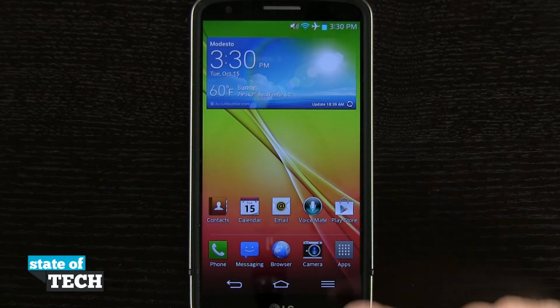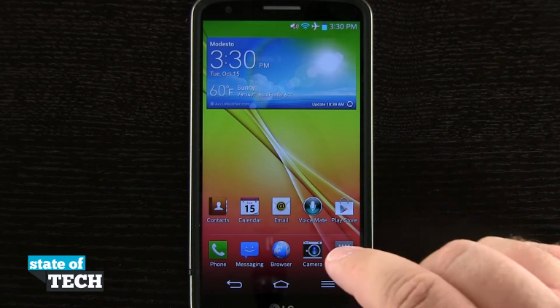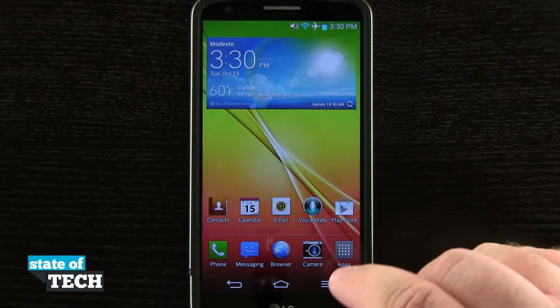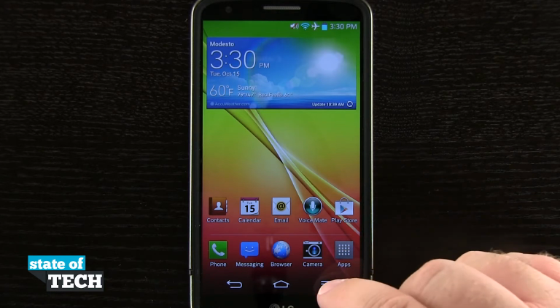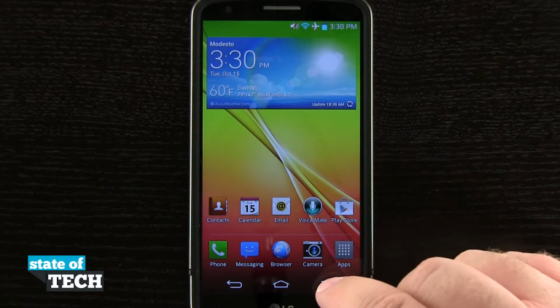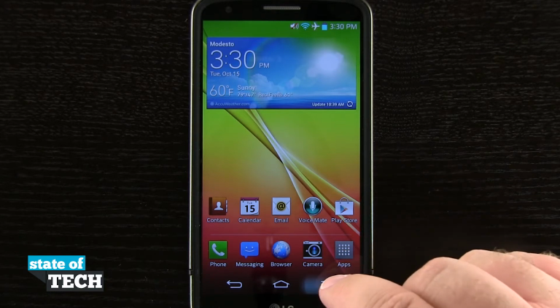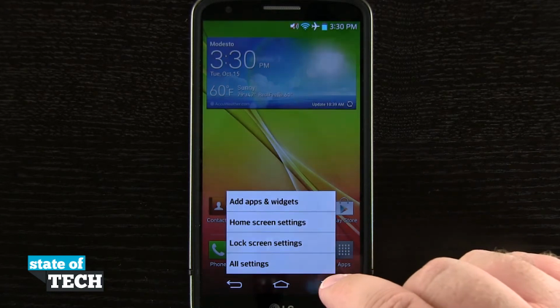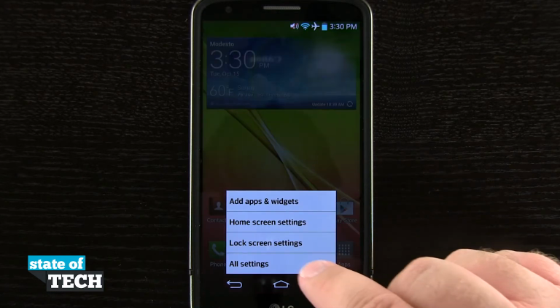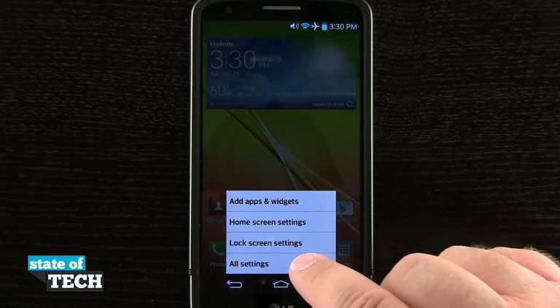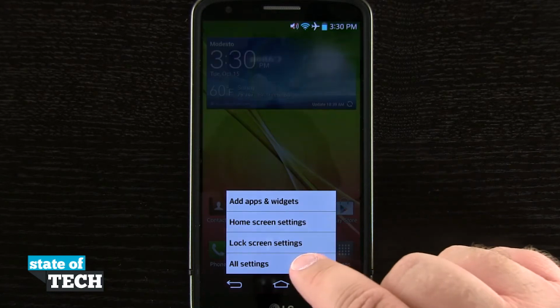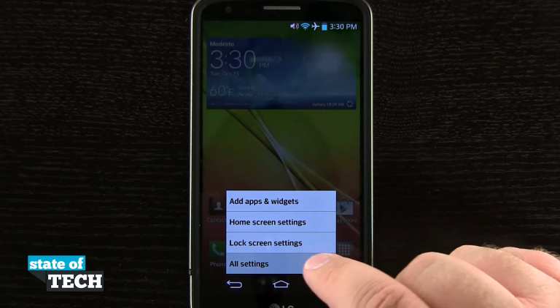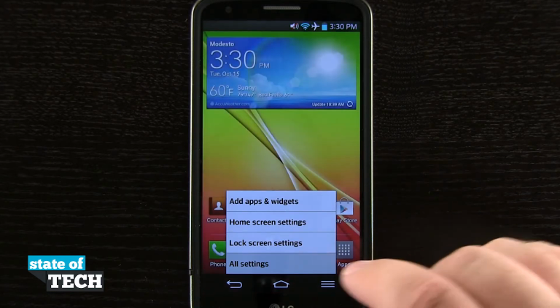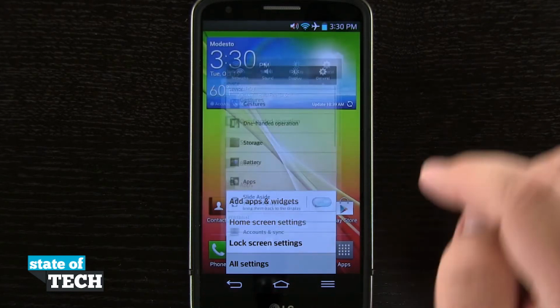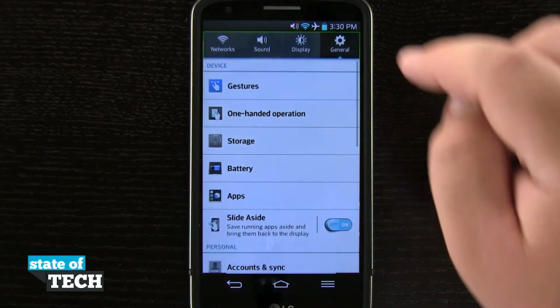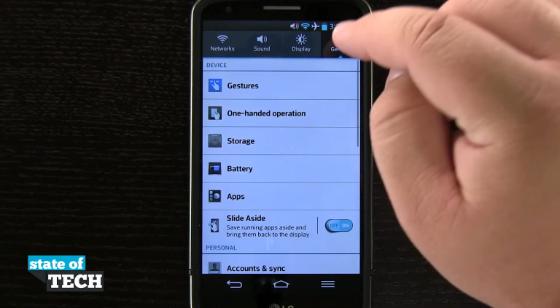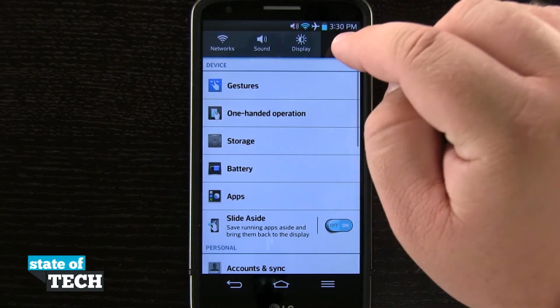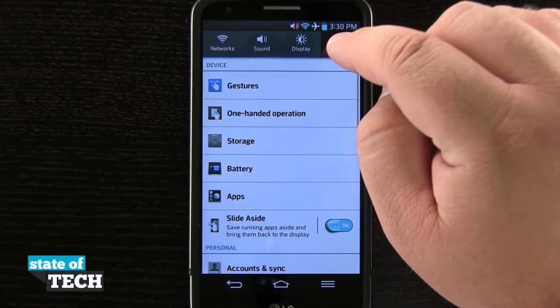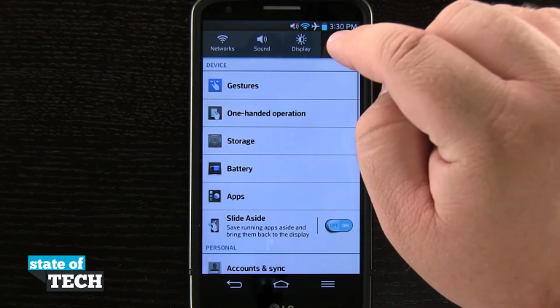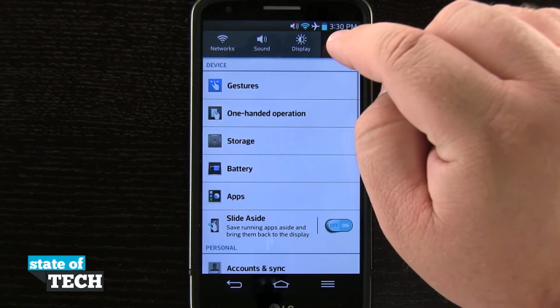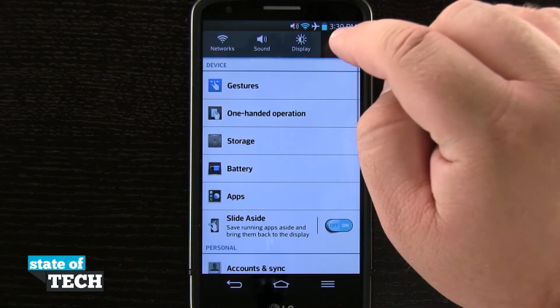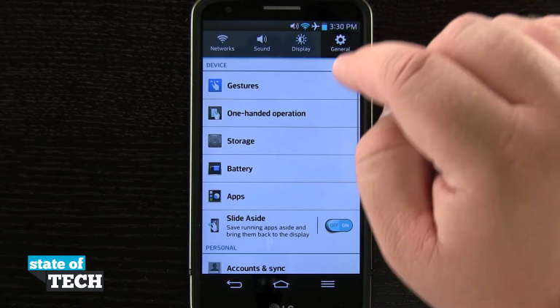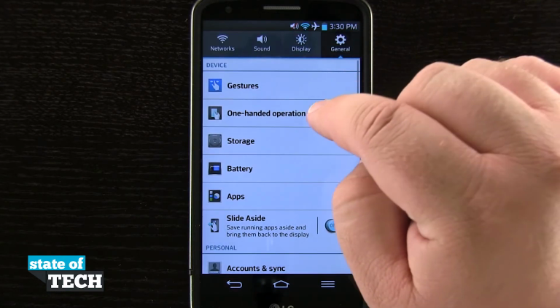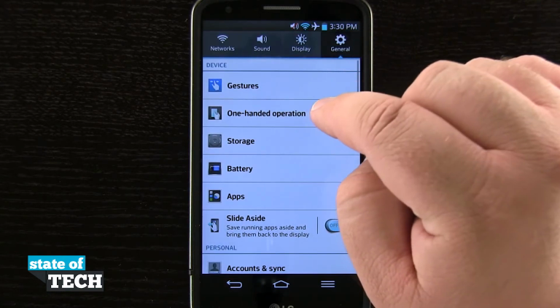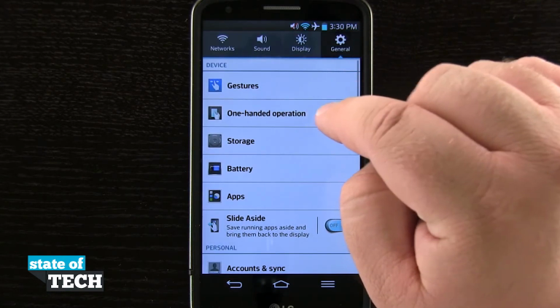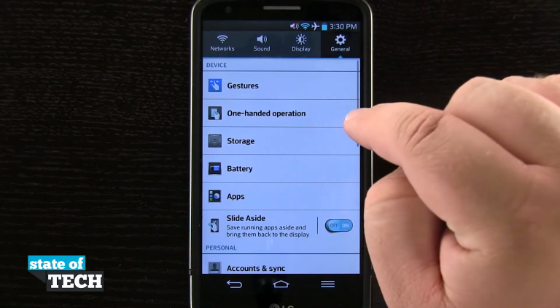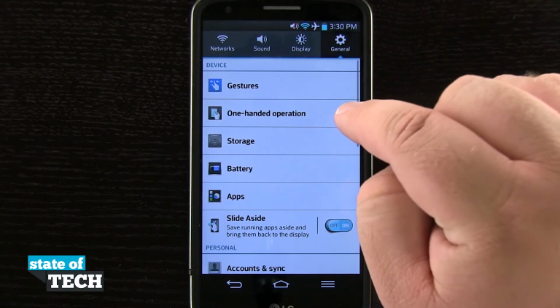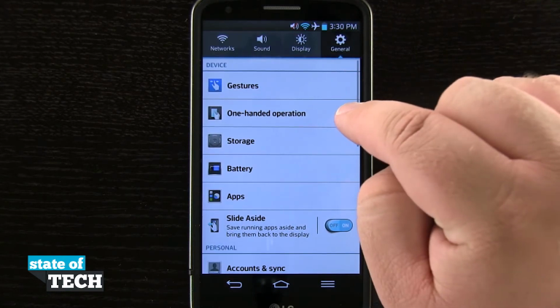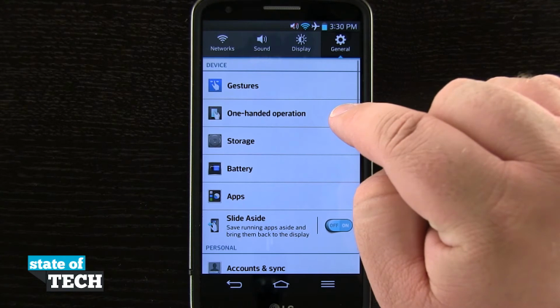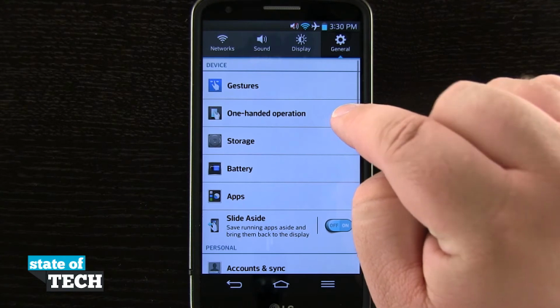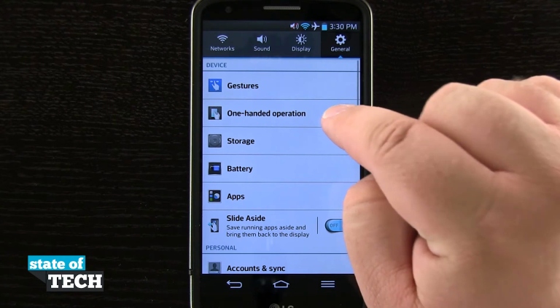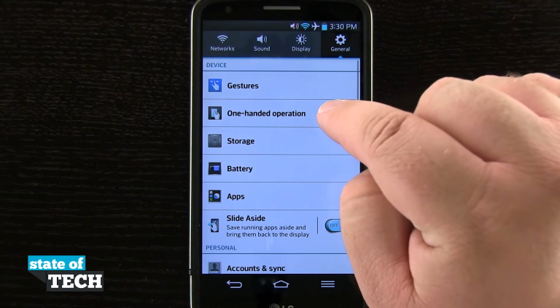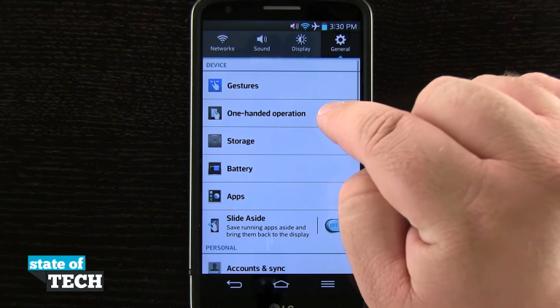So we're going to open up our settings, and then we're going to come into General, and you see we have one-handed operation.